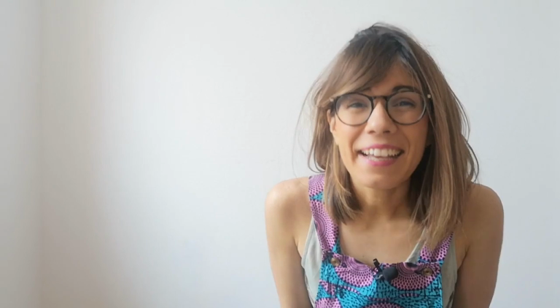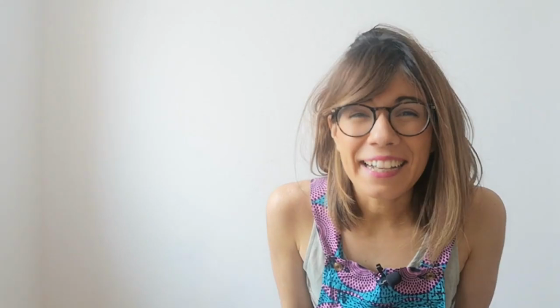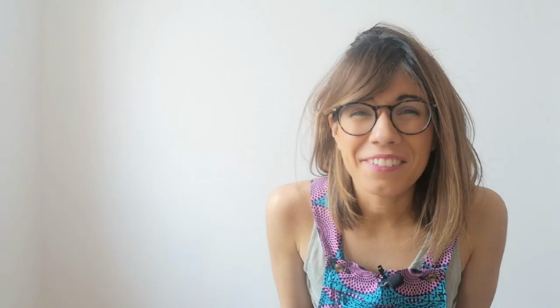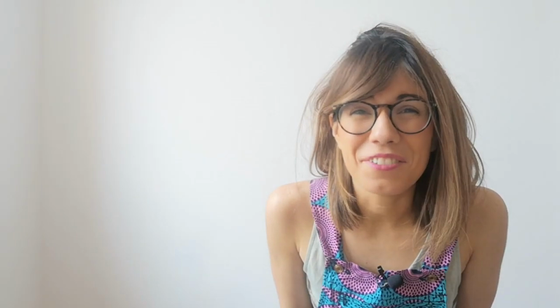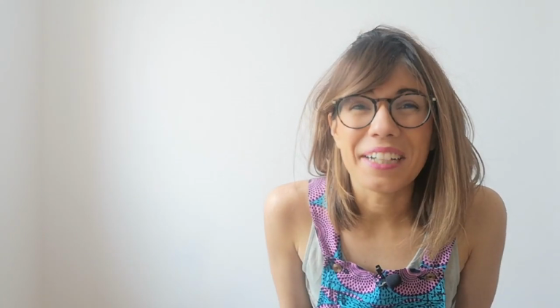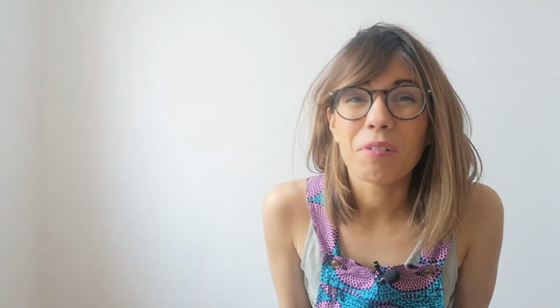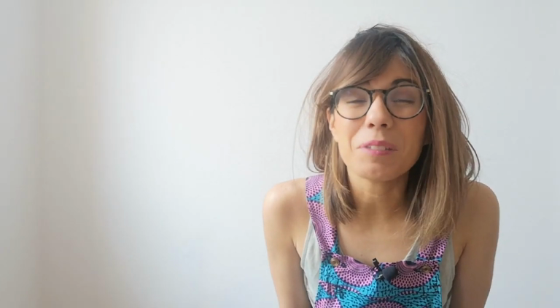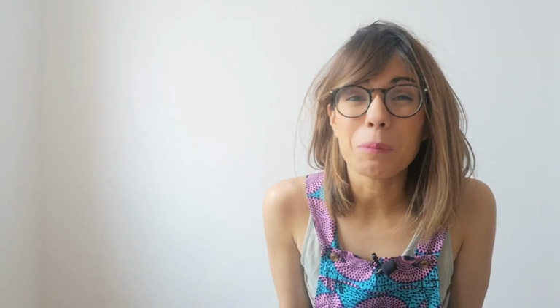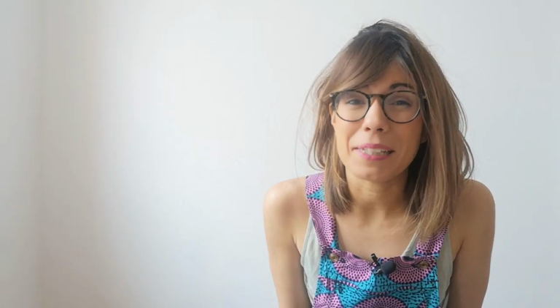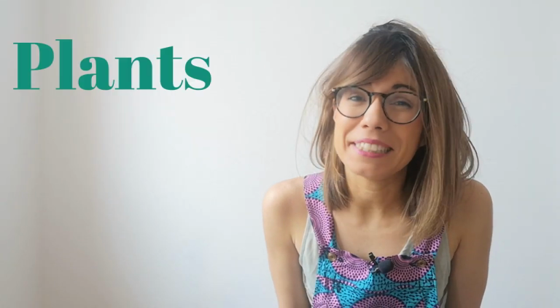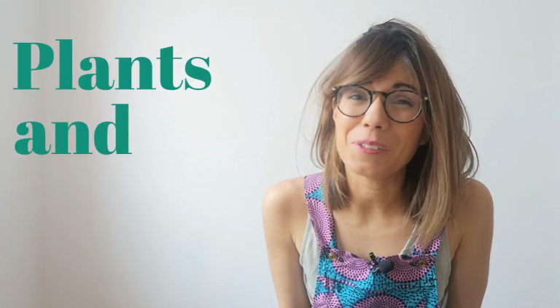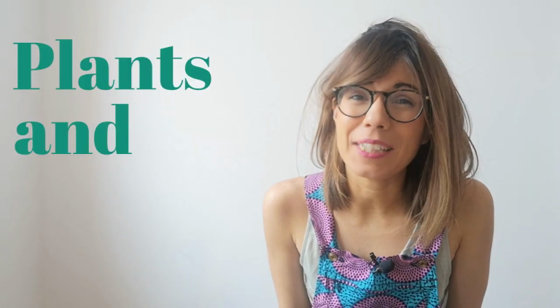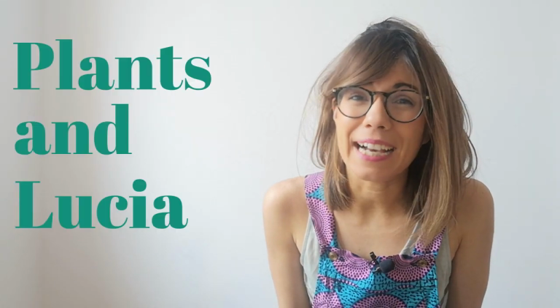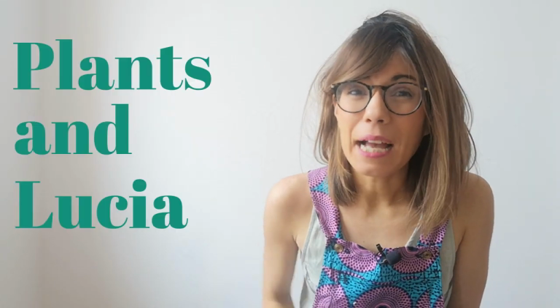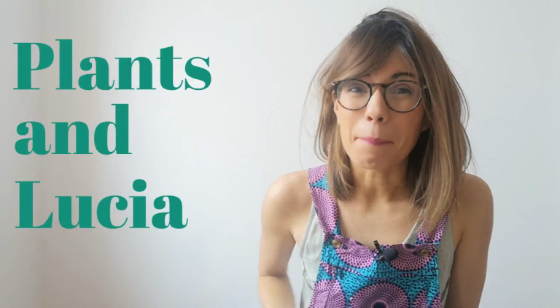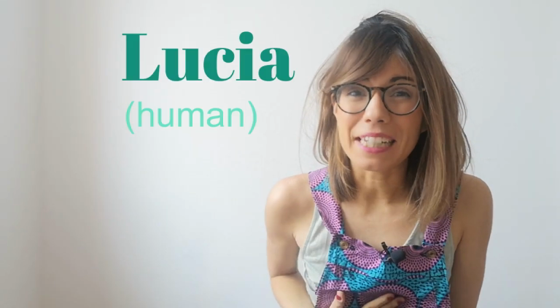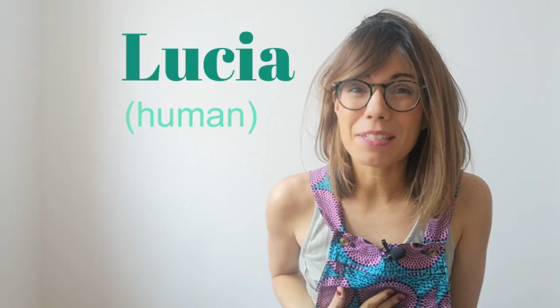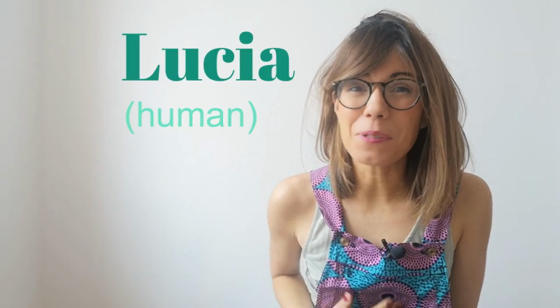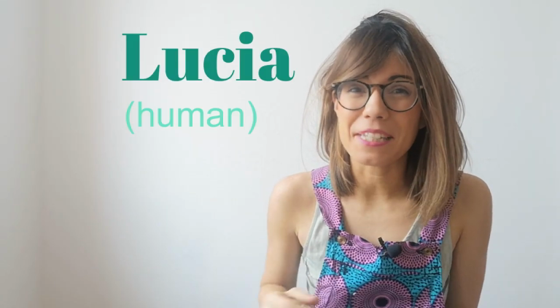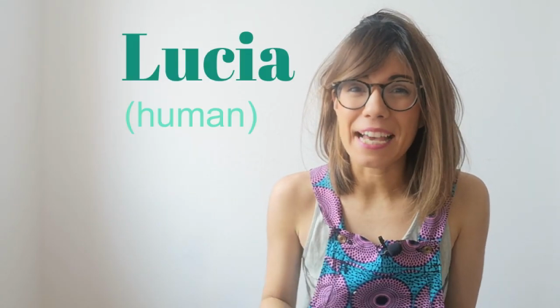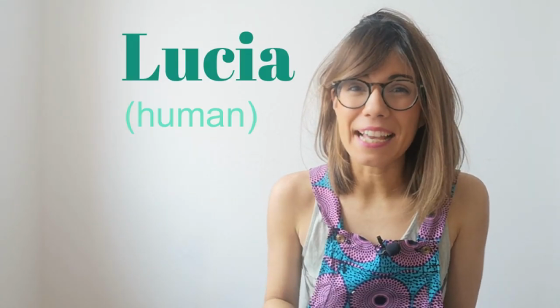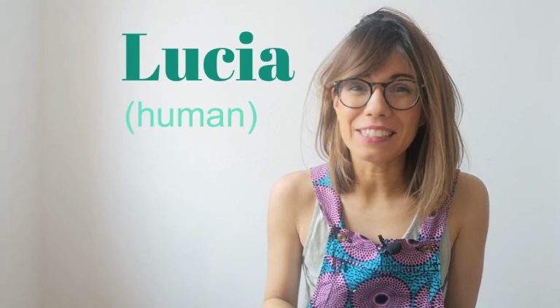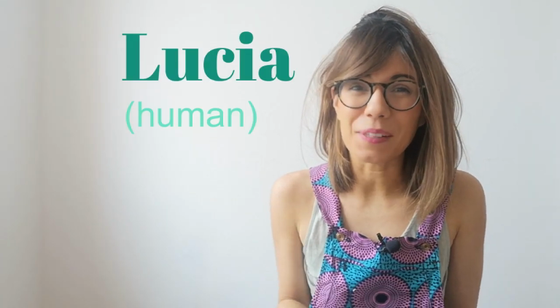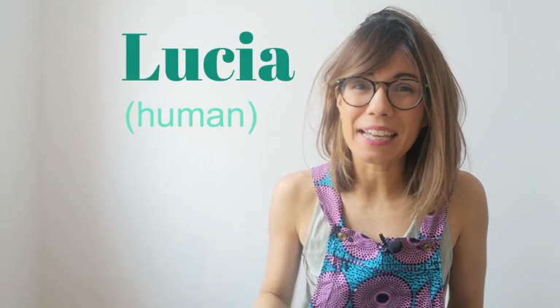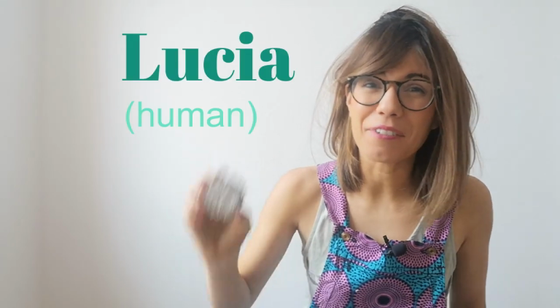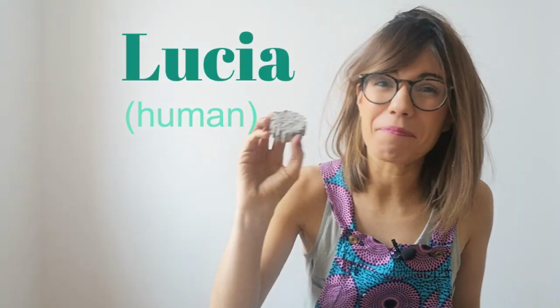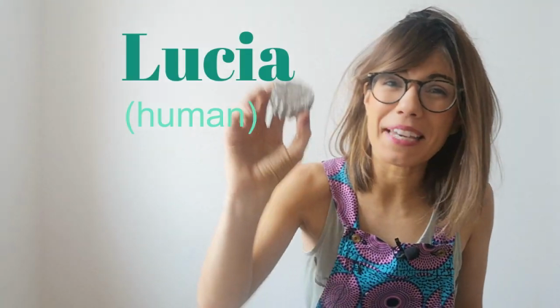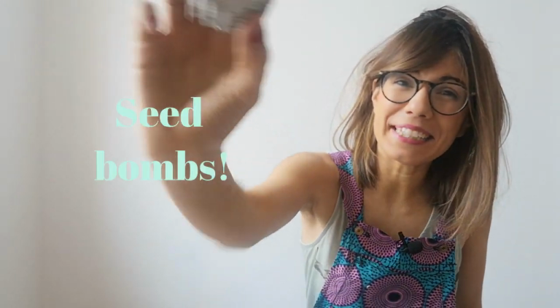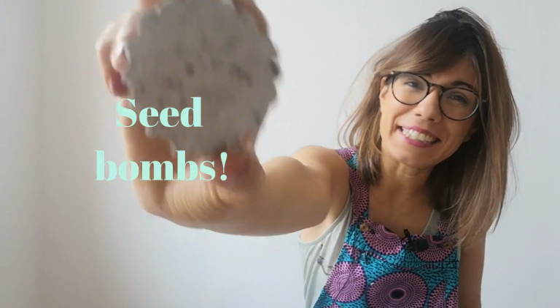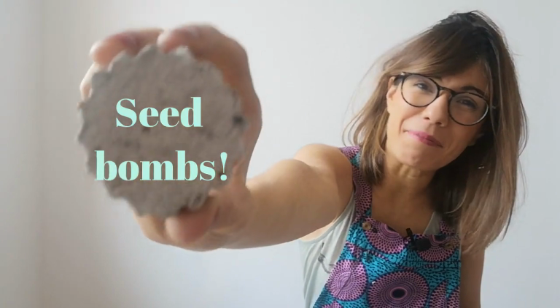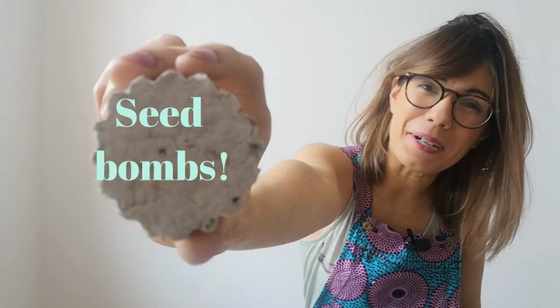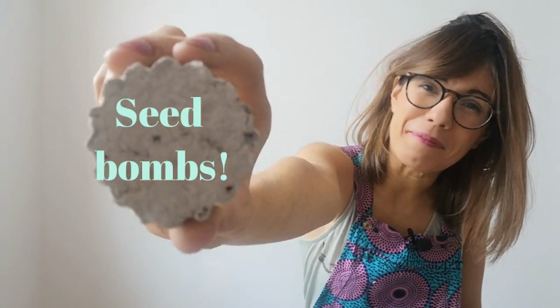Hi everyone, welcome to Plants and Lucia. My name is Lucia and today we make seed bombs.